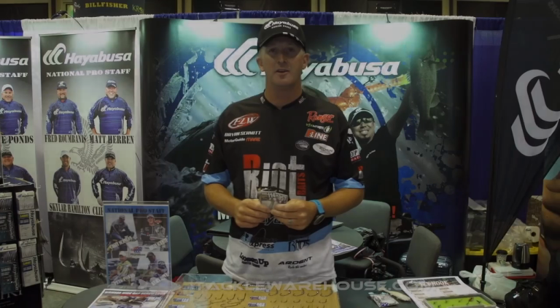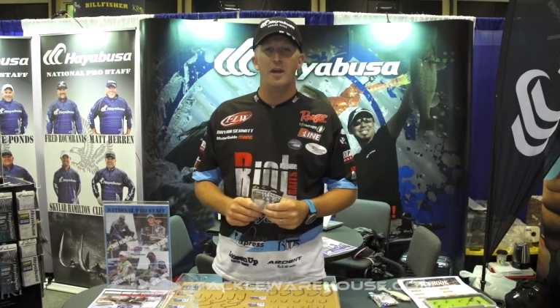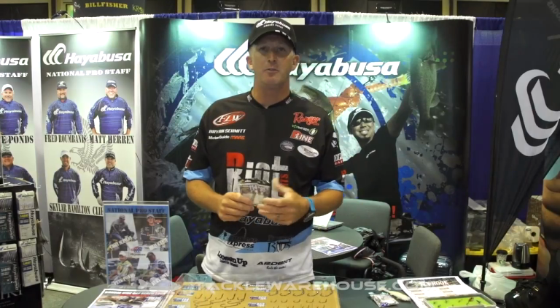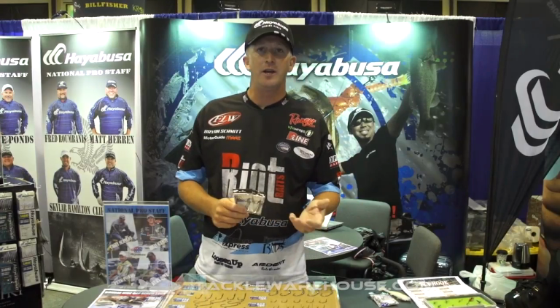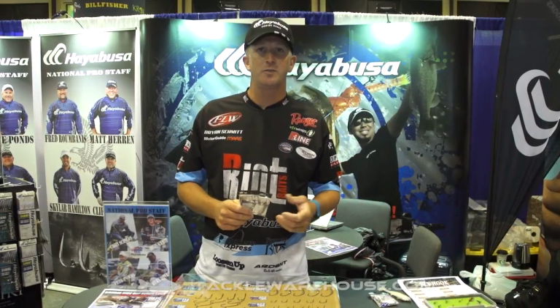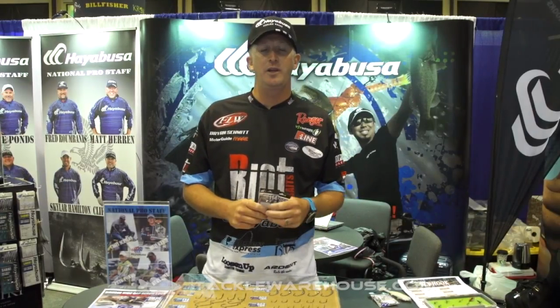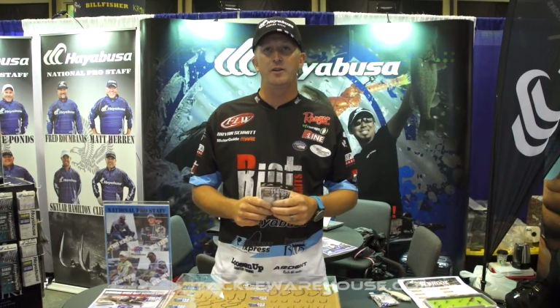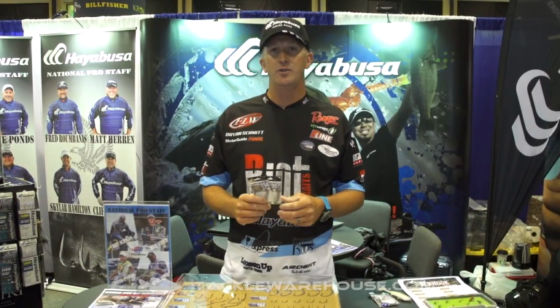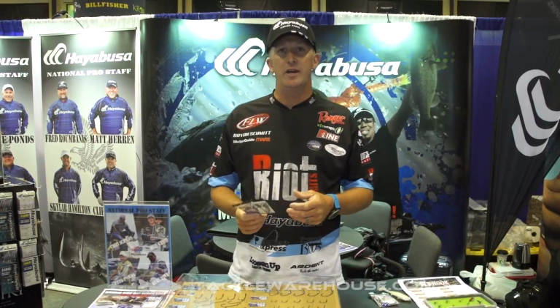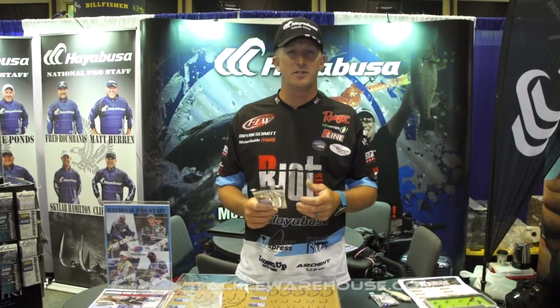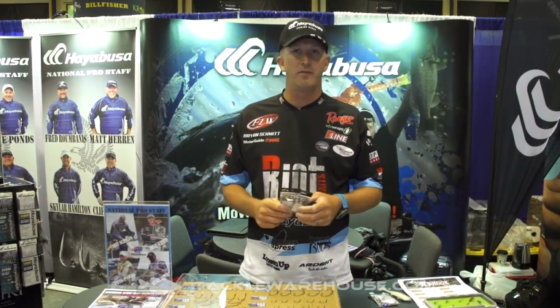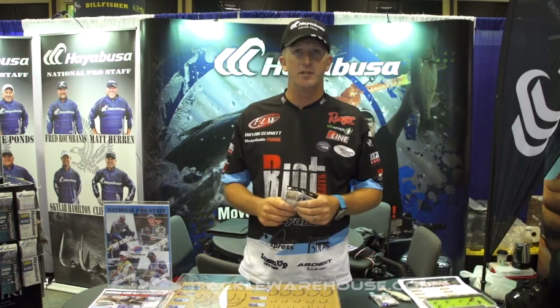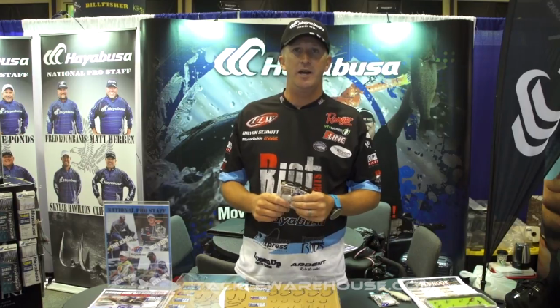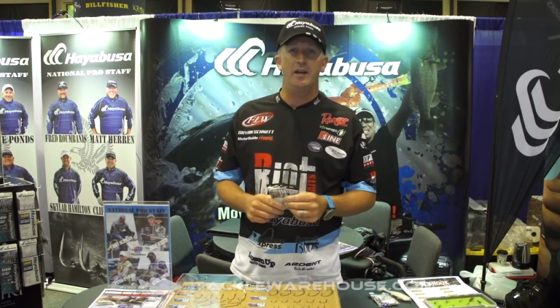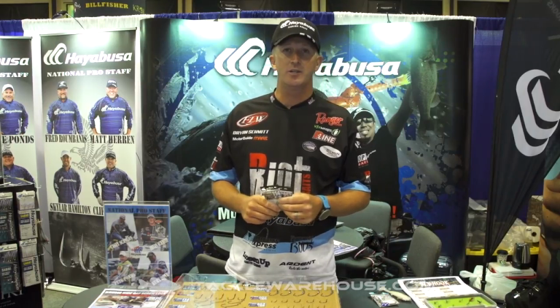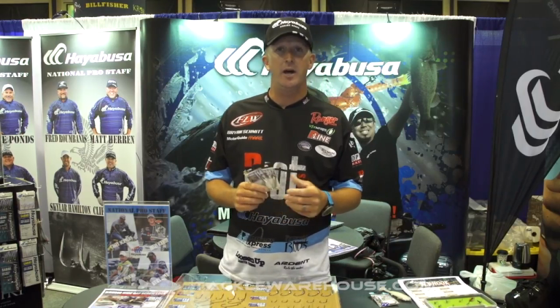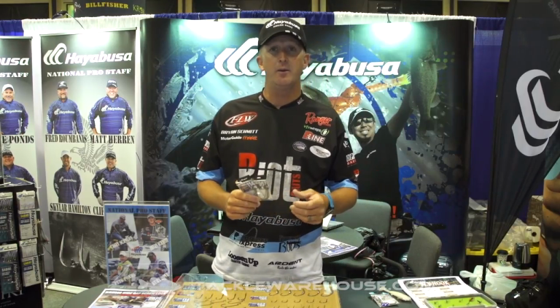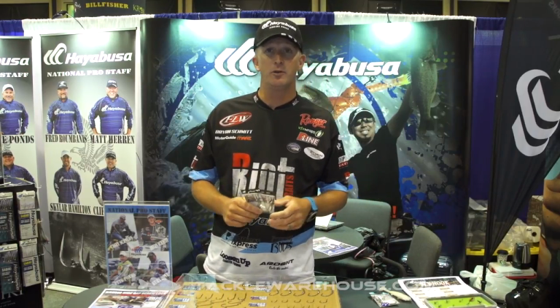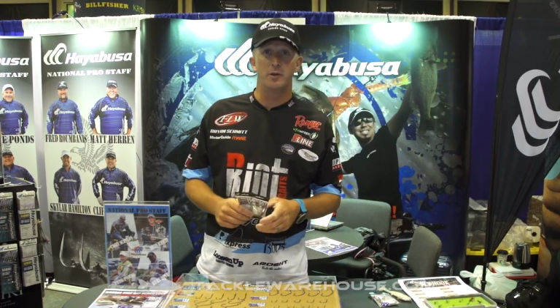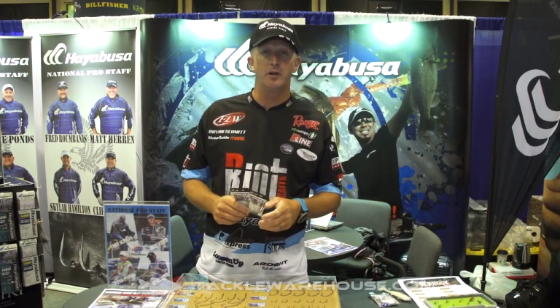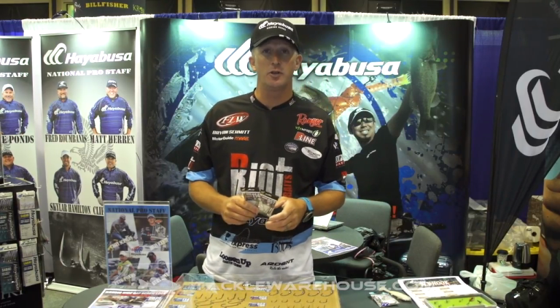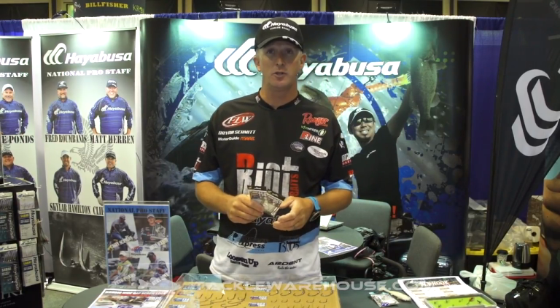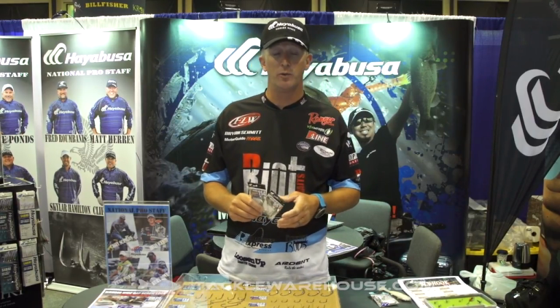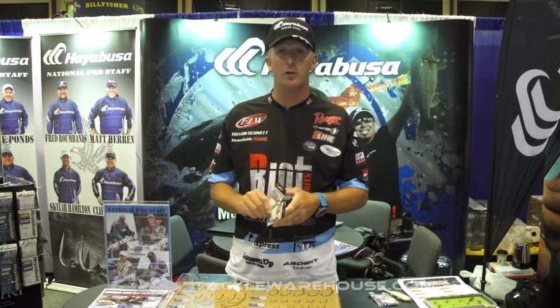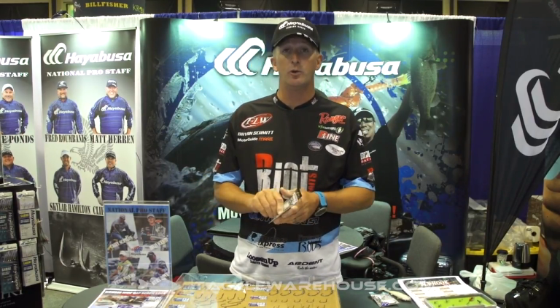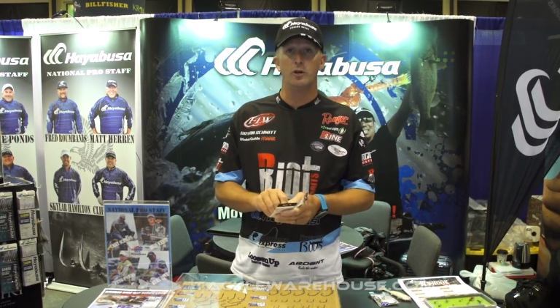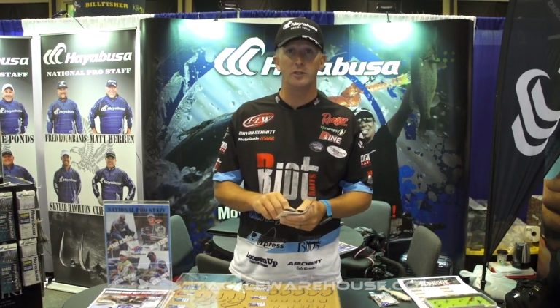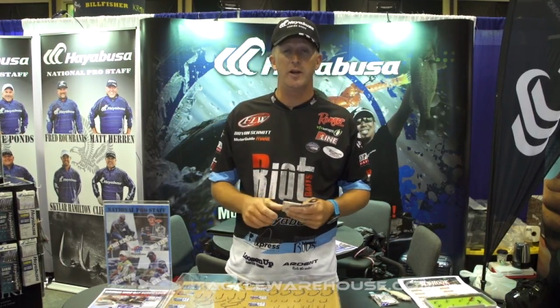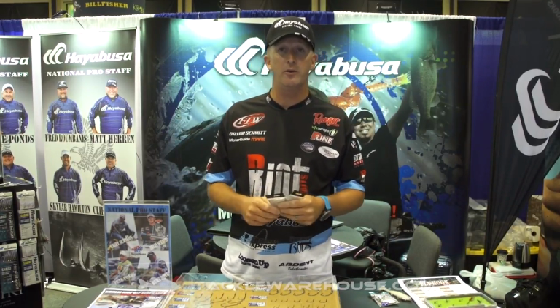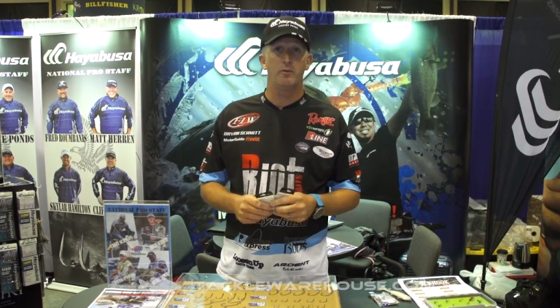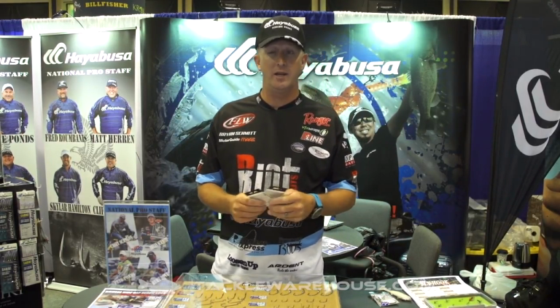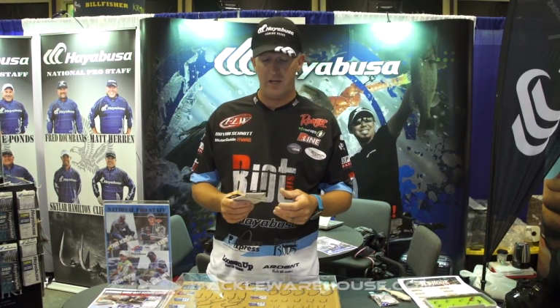Hey, Brian Schmidt here at the 2017 iCast with Hayabusa. I'm here to show you two really cool hooks that are out right now.